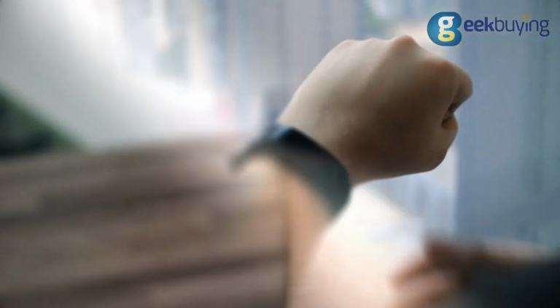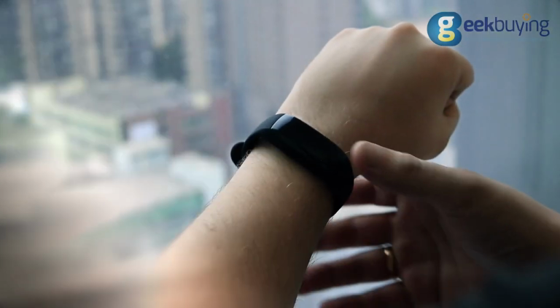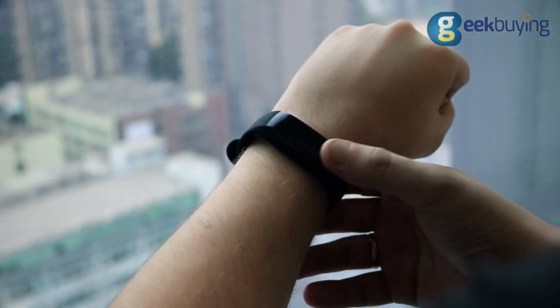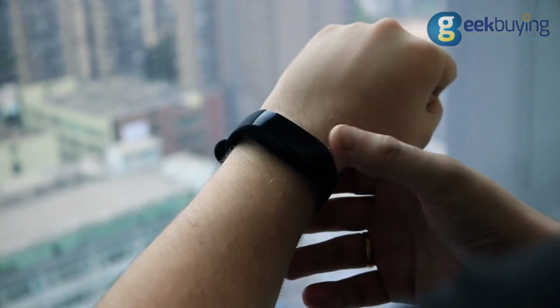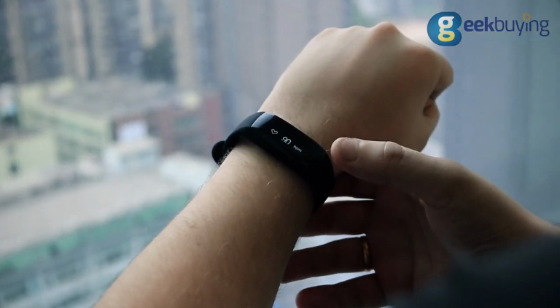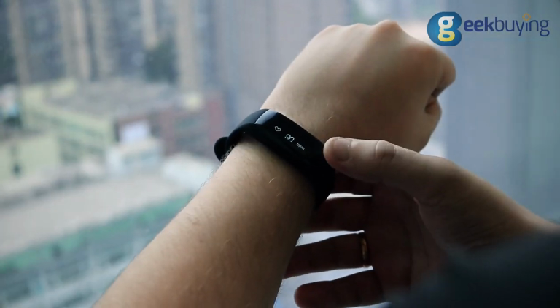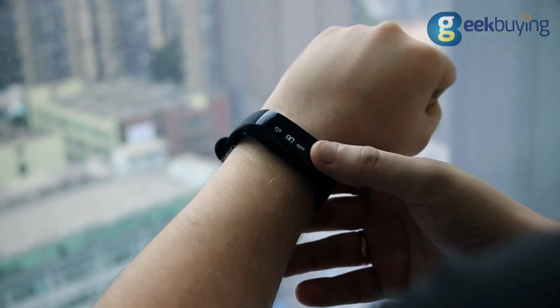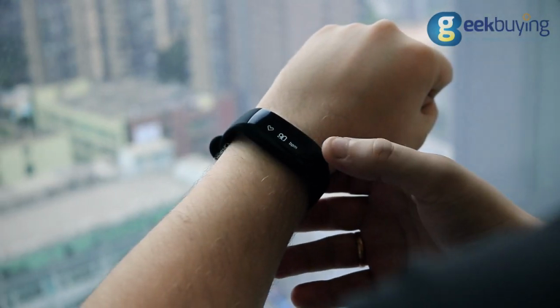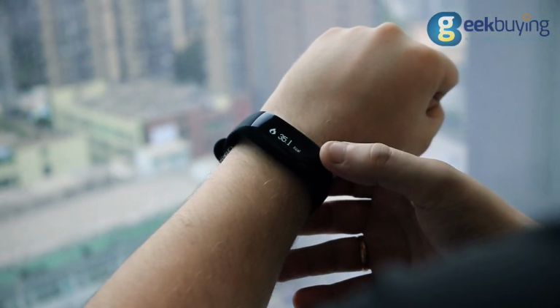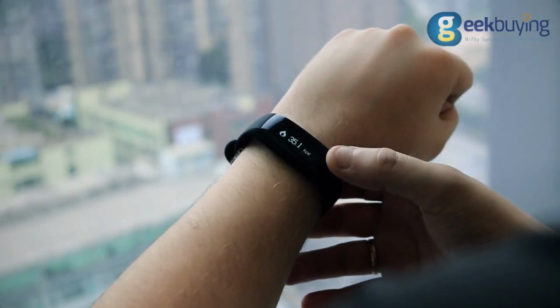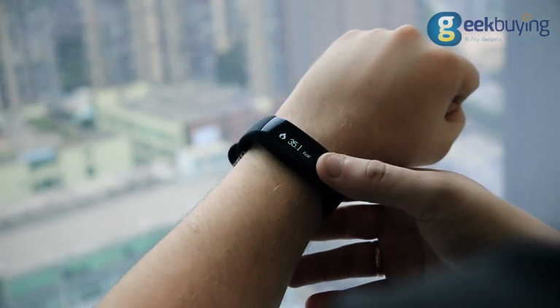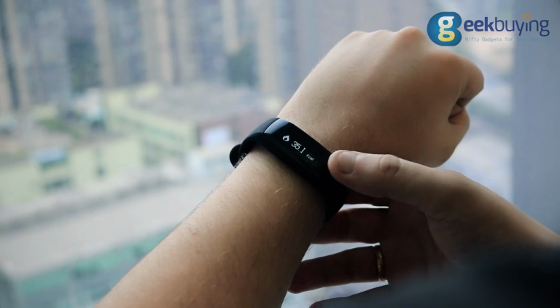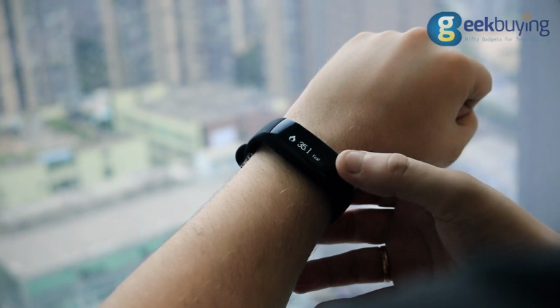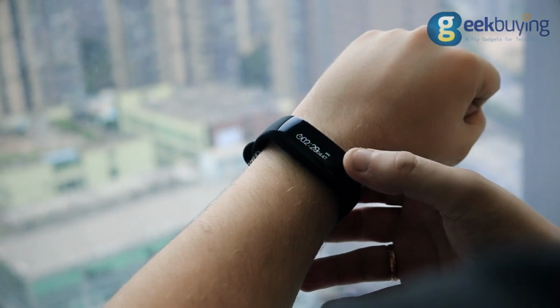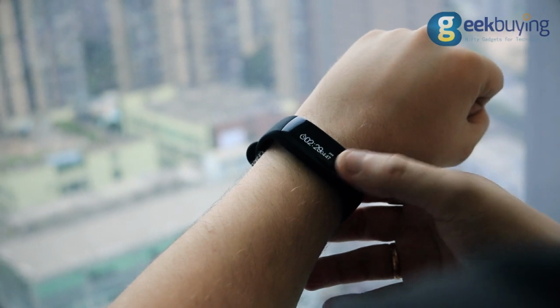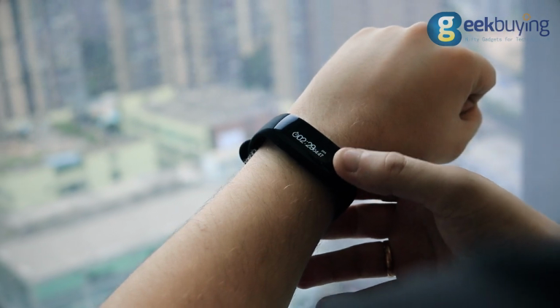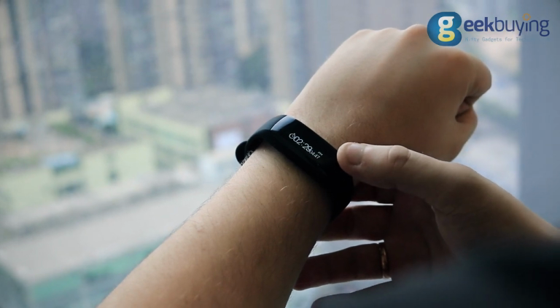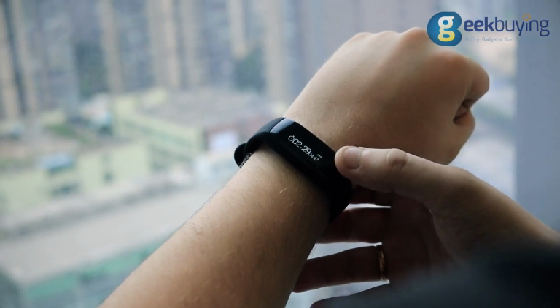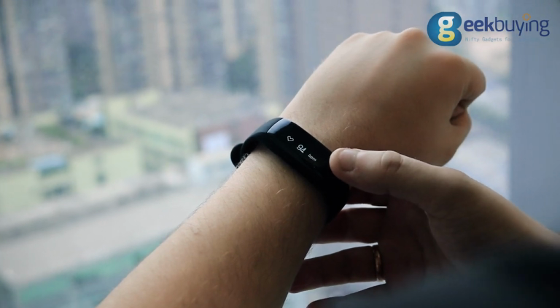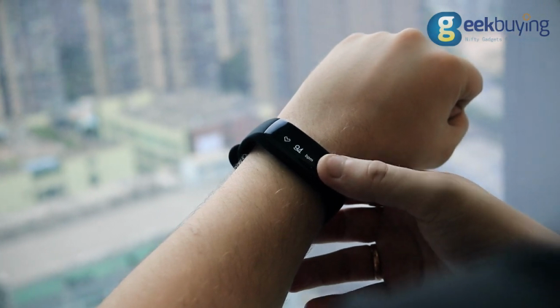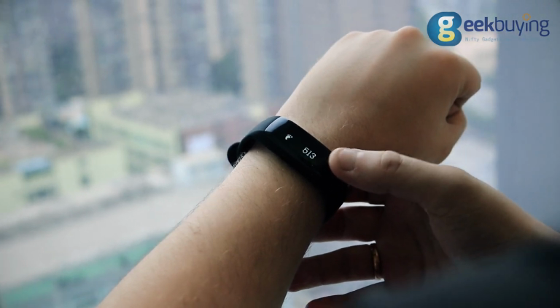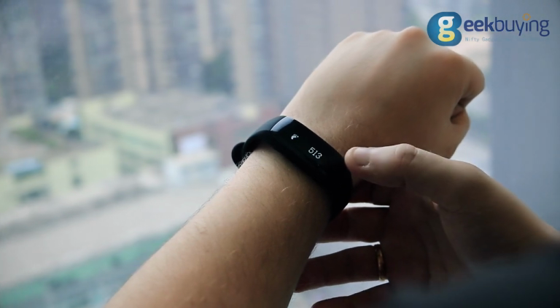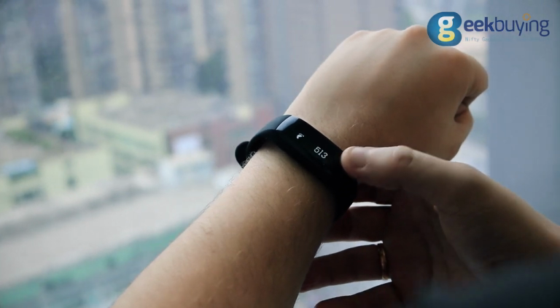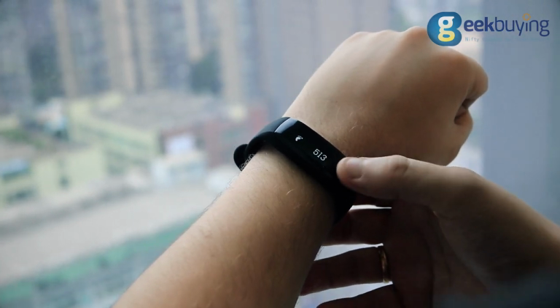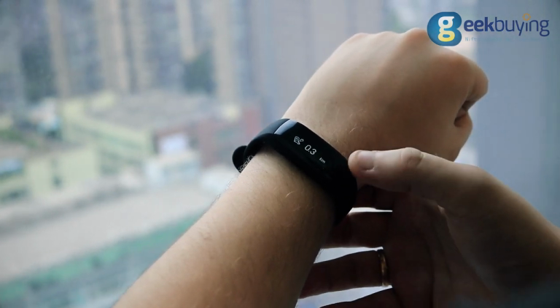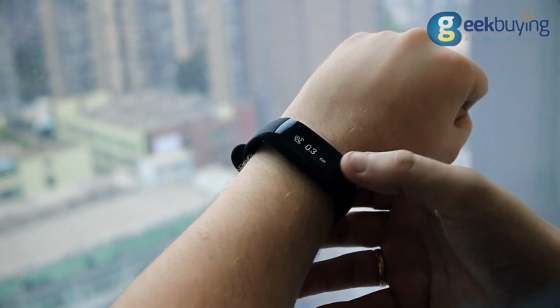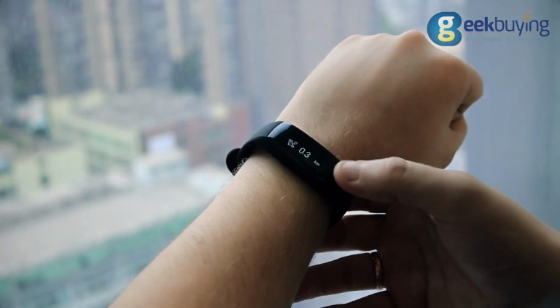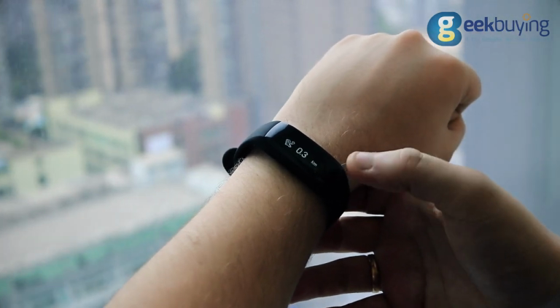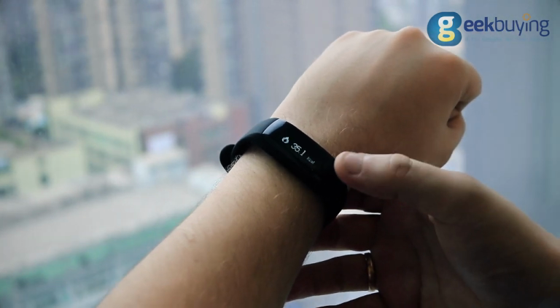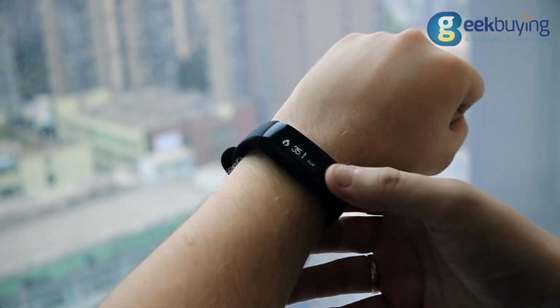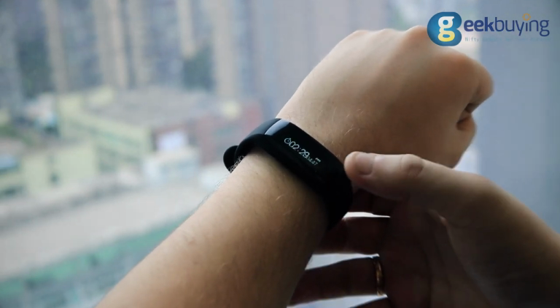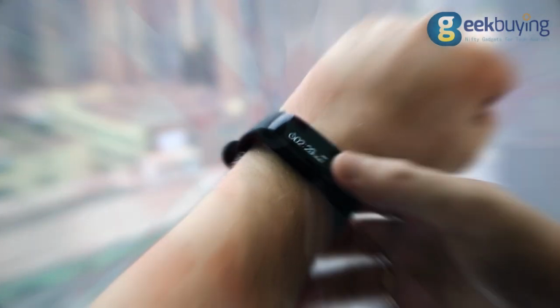You can access most of the data from the trackers directly from the bracelet's display by clicking the touch panel below the screen.